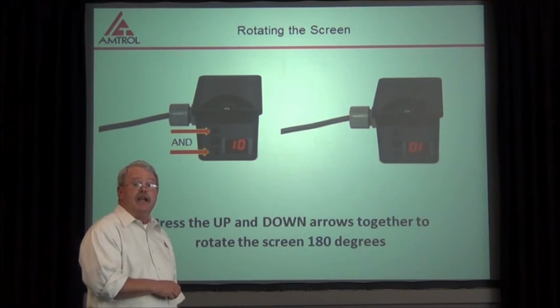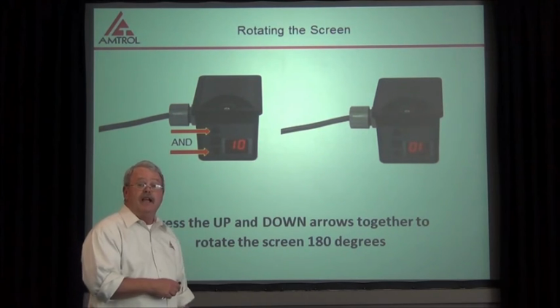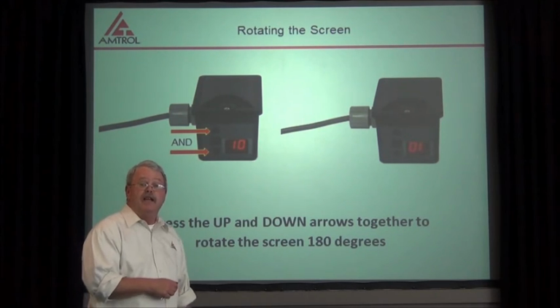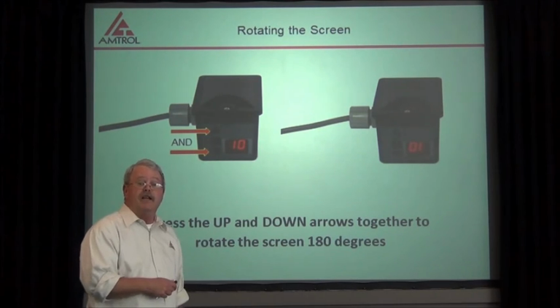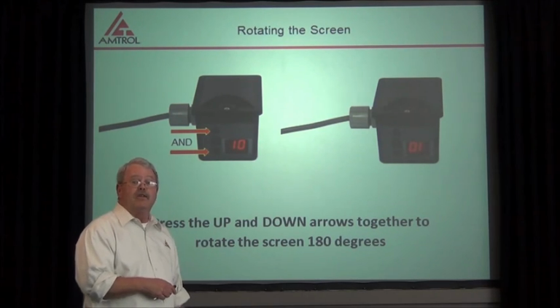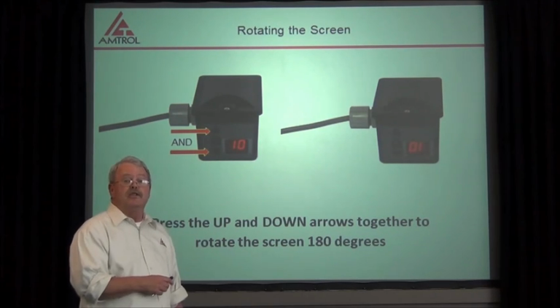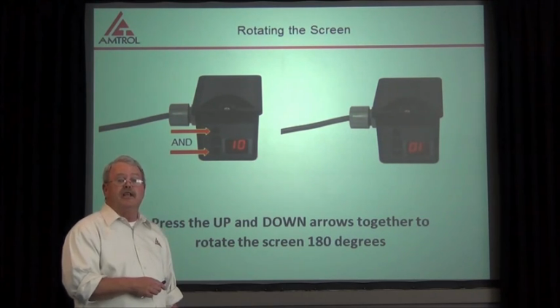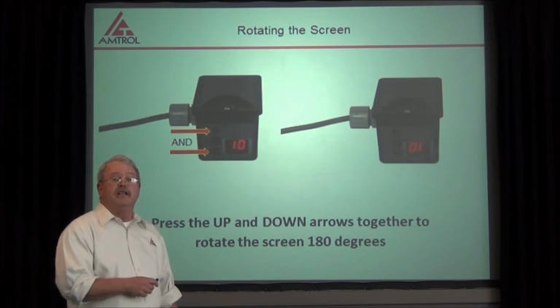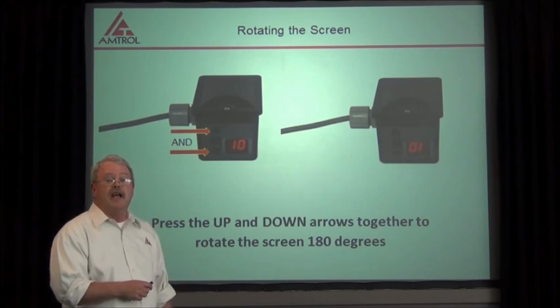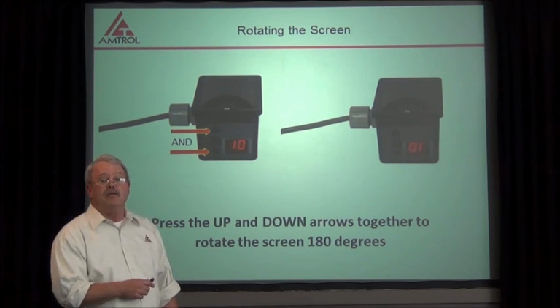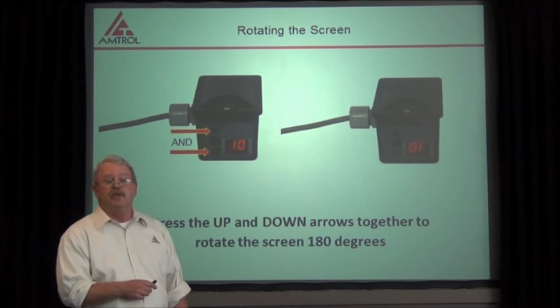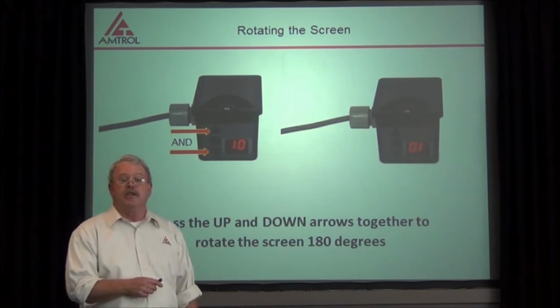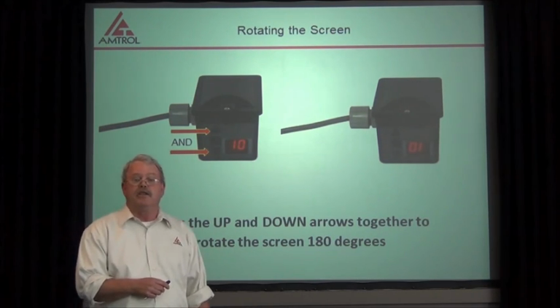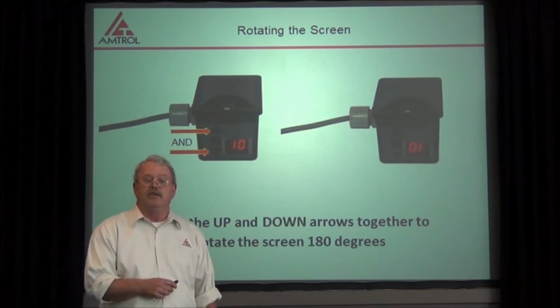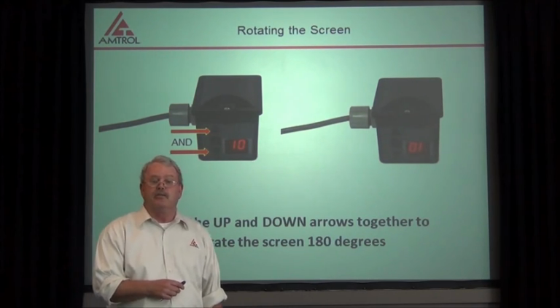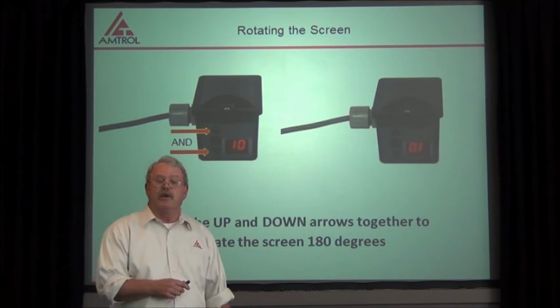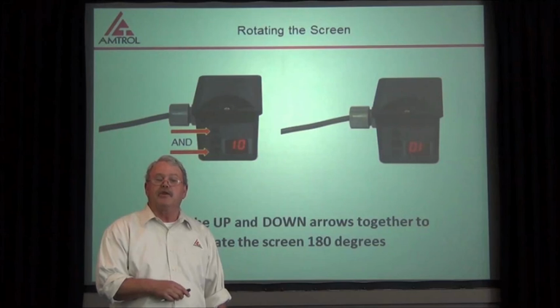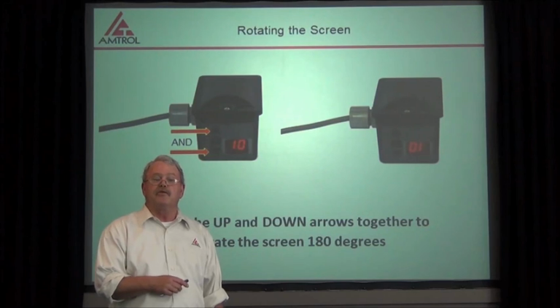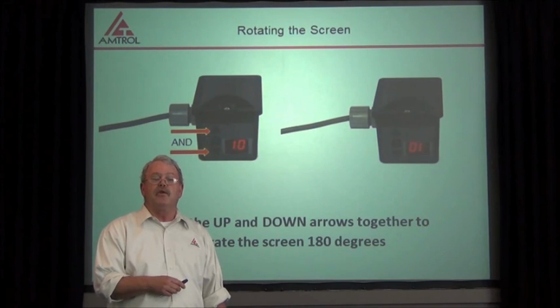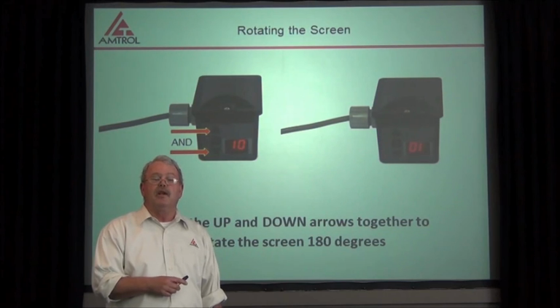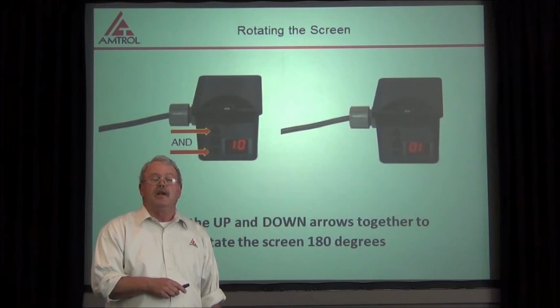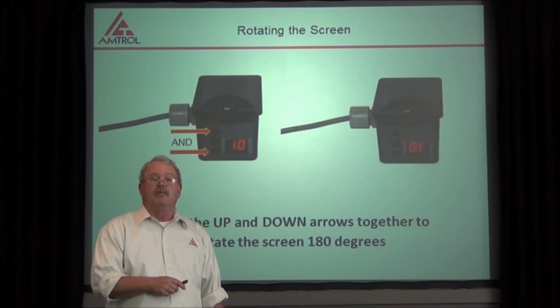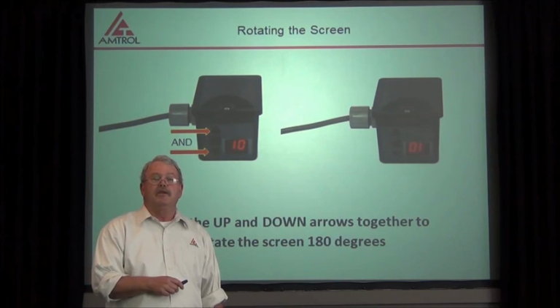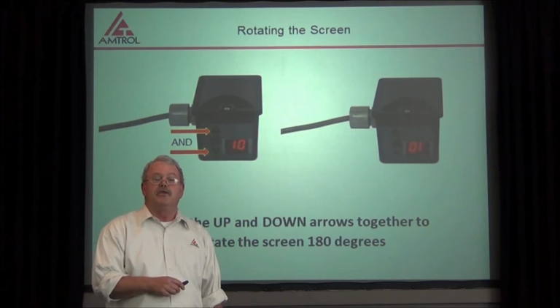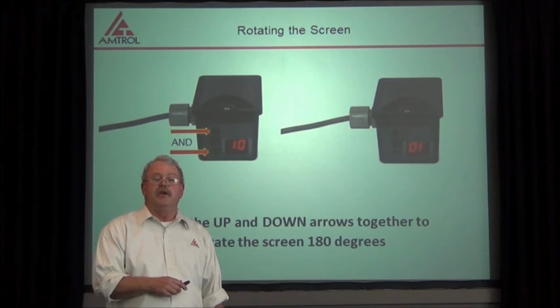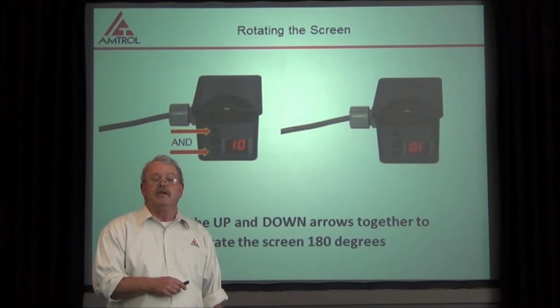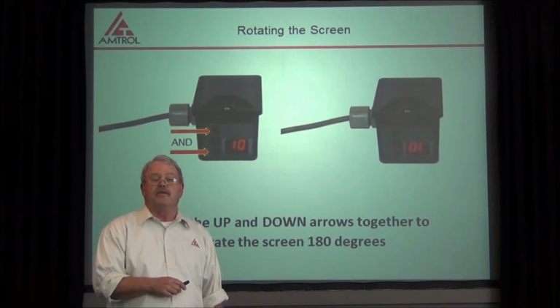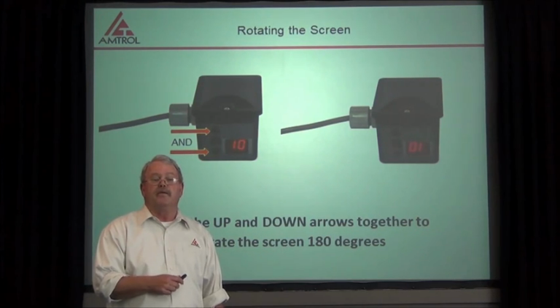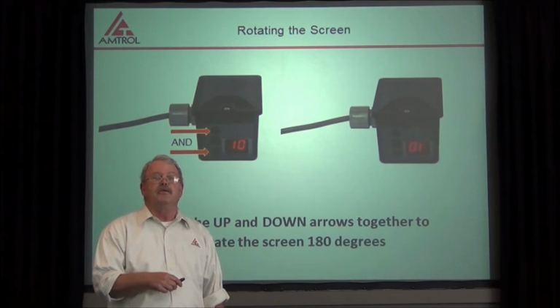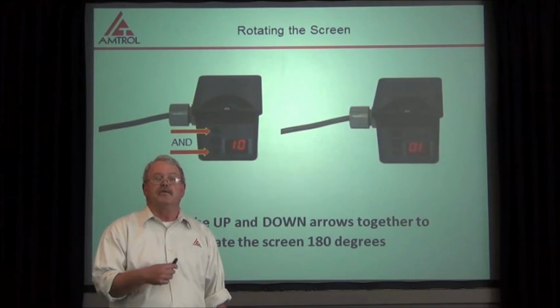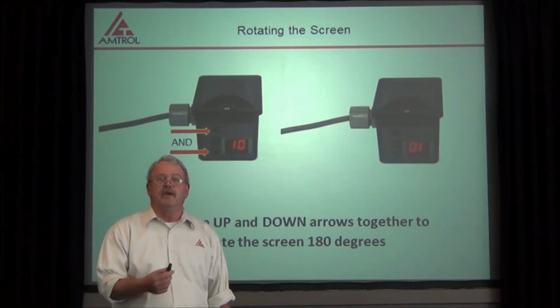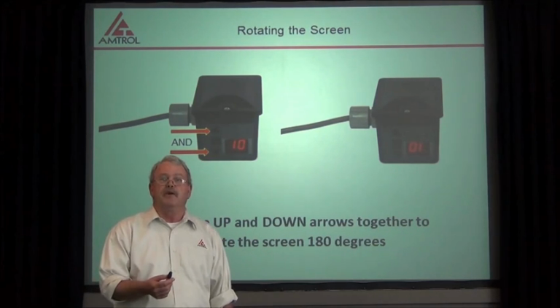That concludes today's How to Change the Digital Pressure Control. Please join us for future videos.